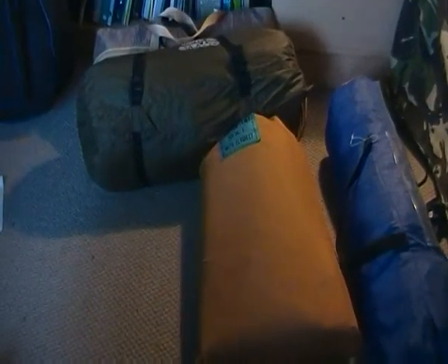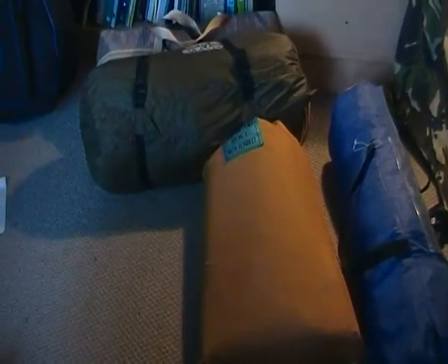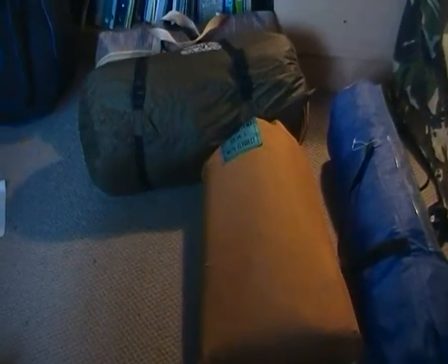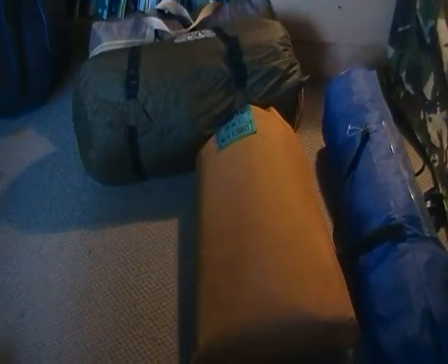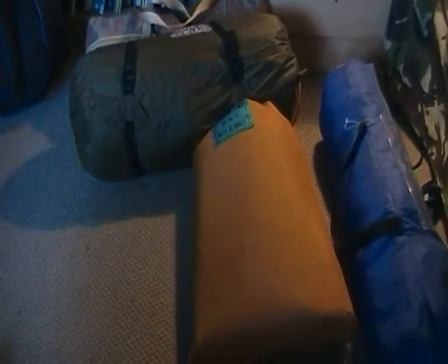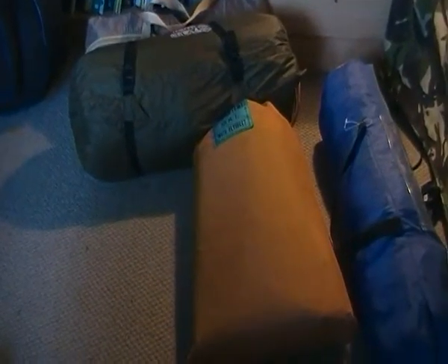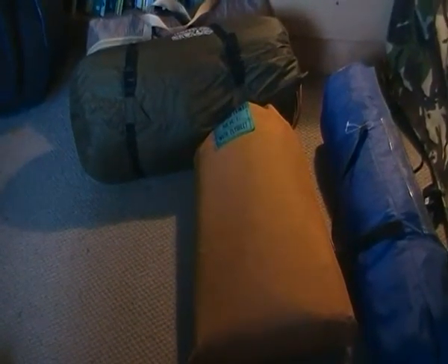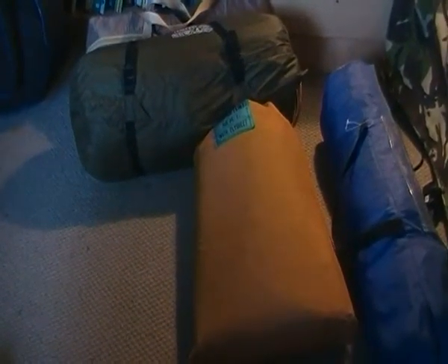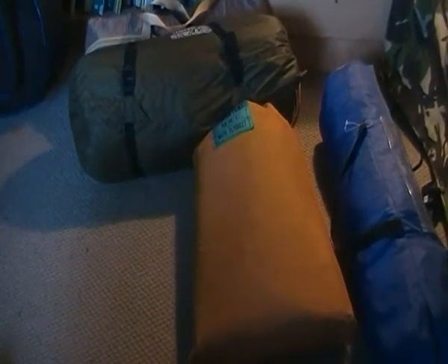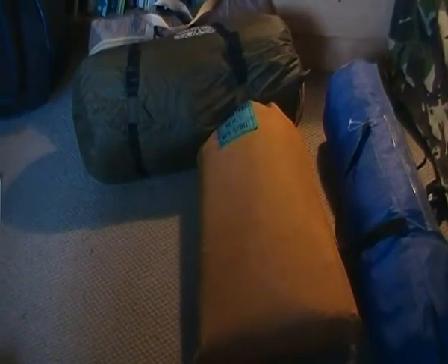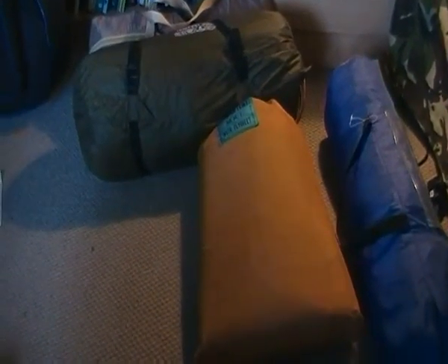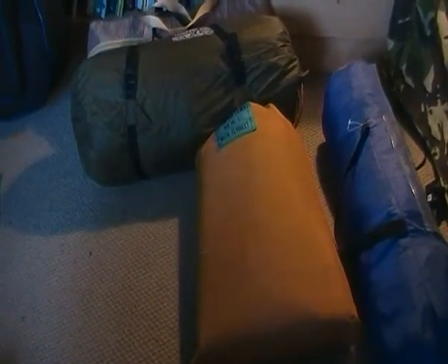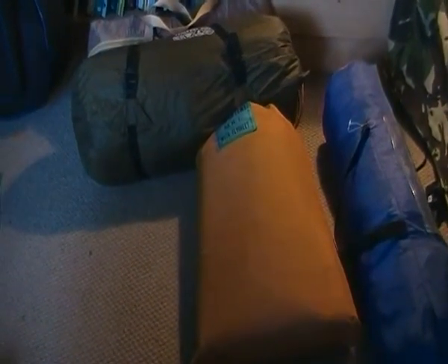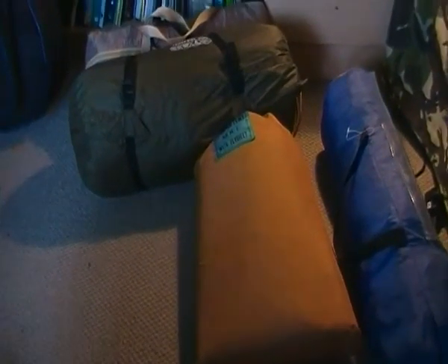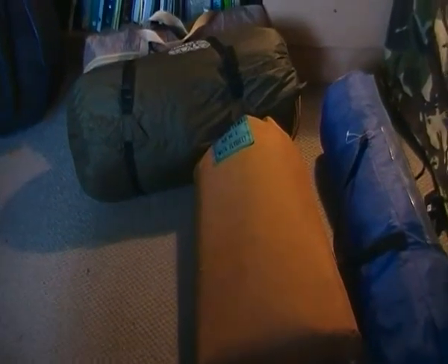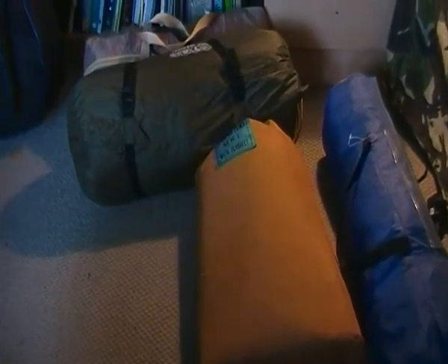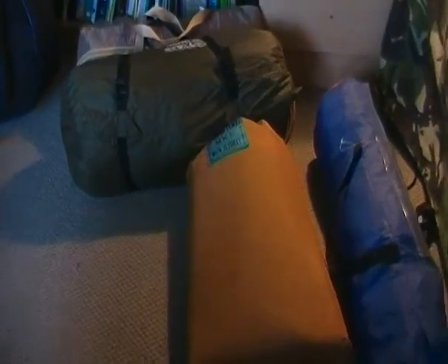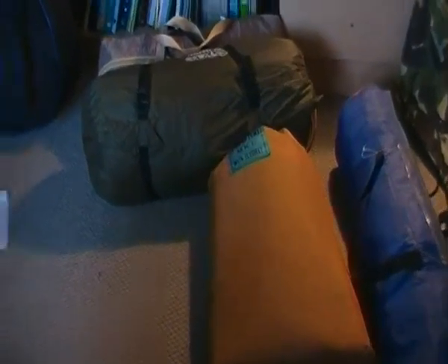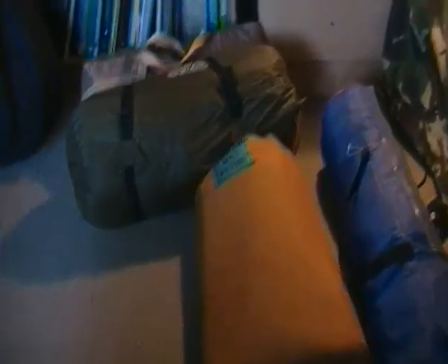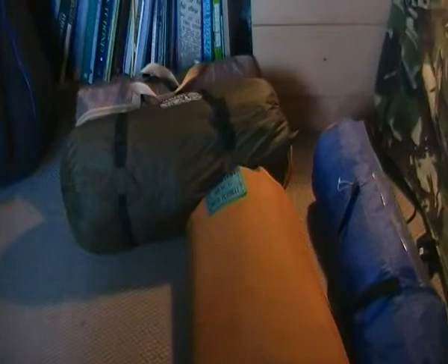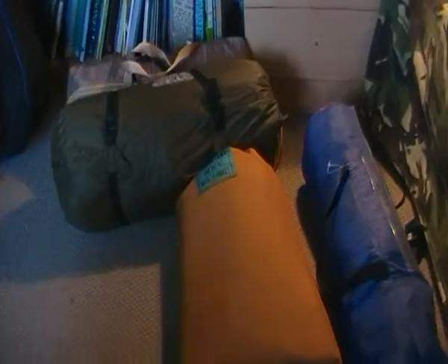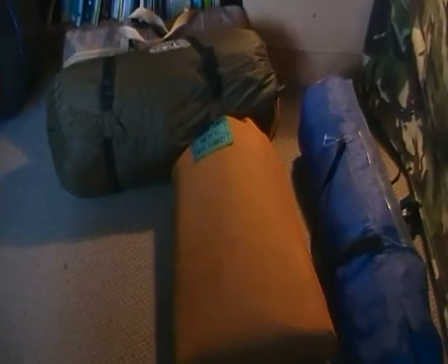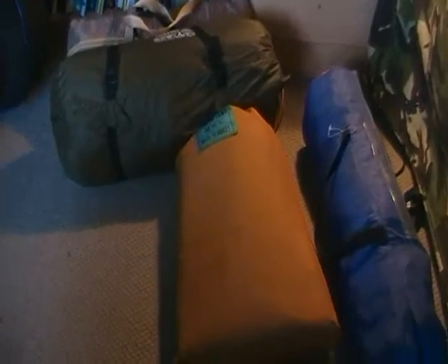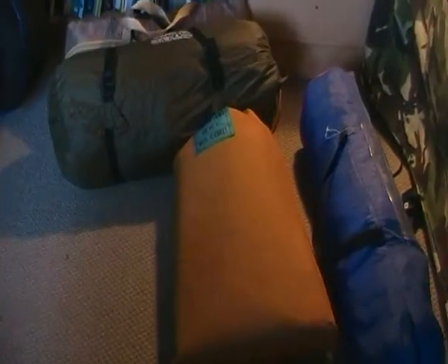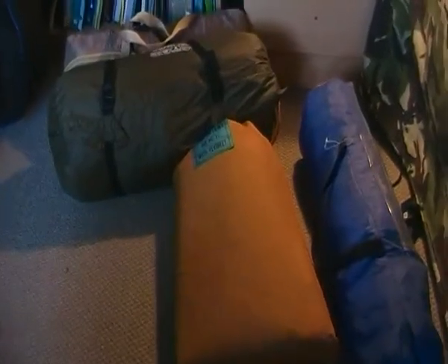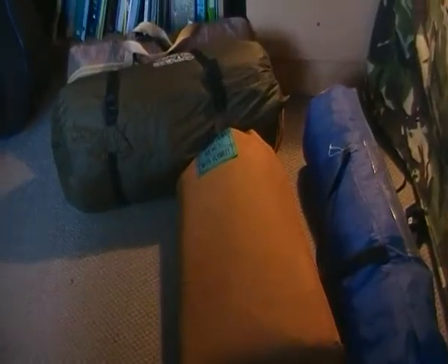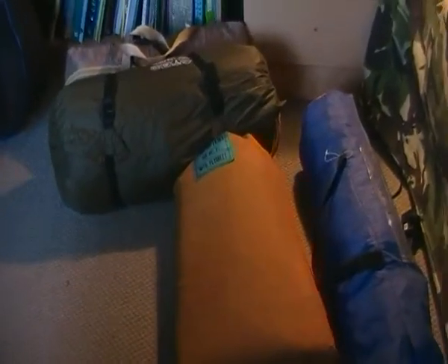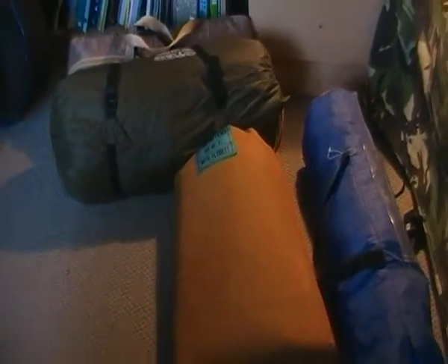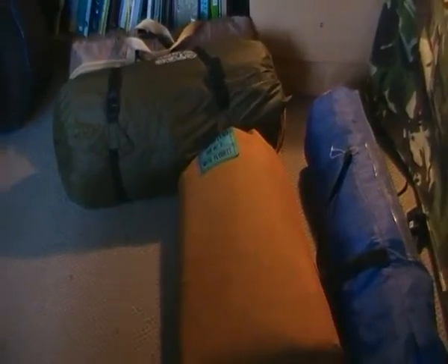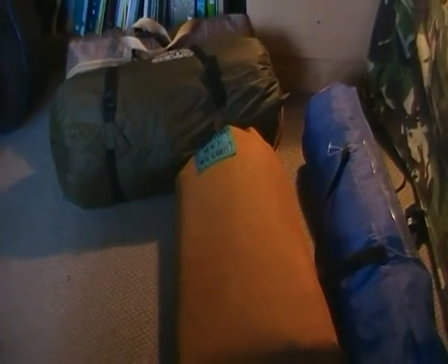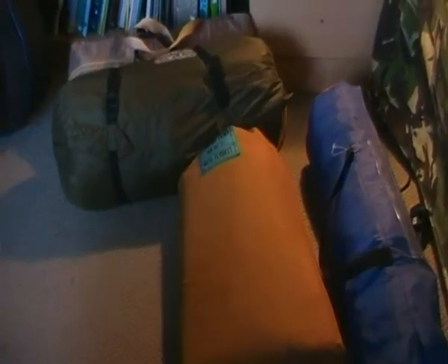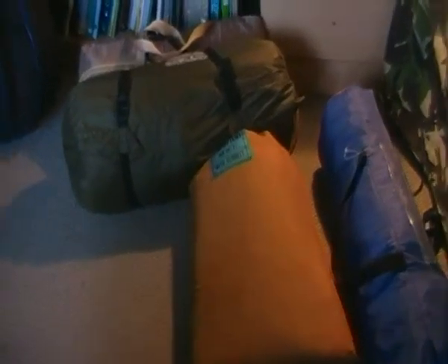Hi guys, it's me Wild Adventure and I'm just going to take you through a few of the tents that I use for wild camping and hiking.